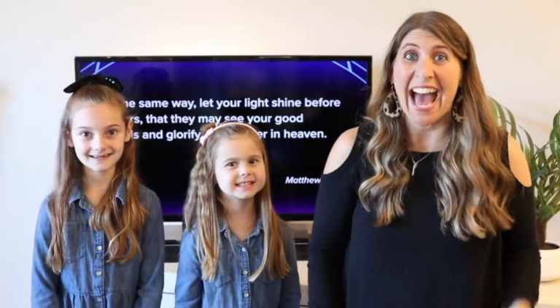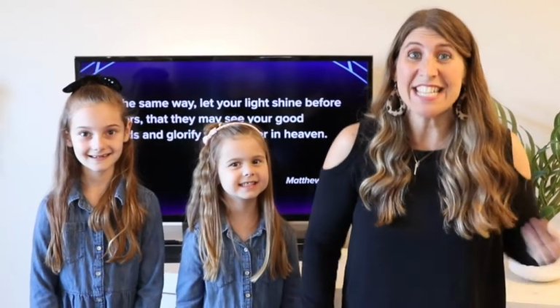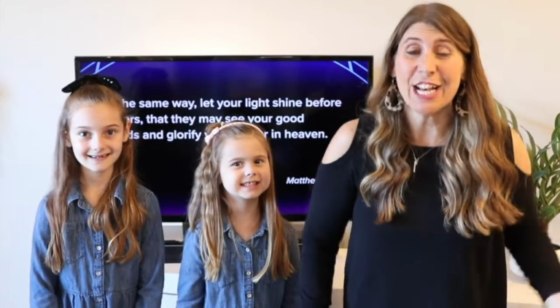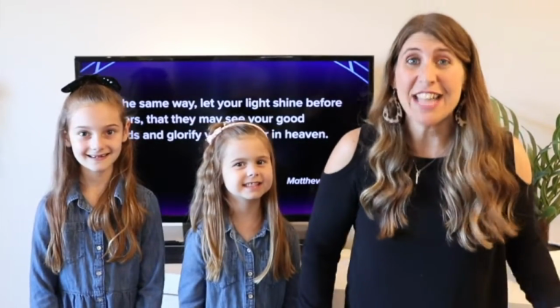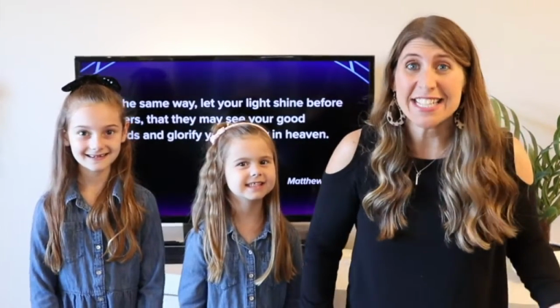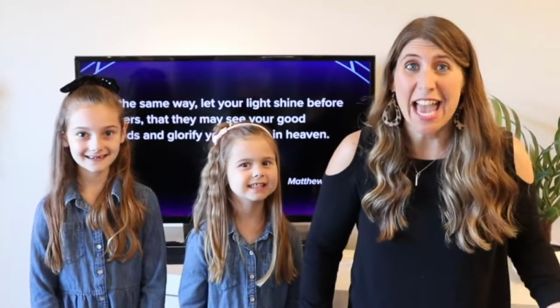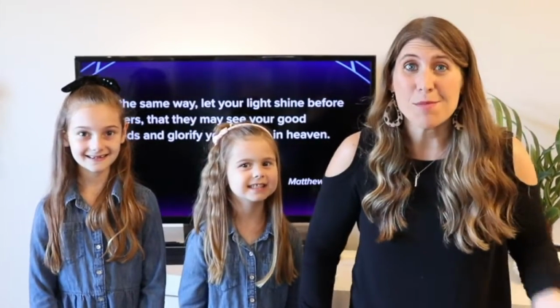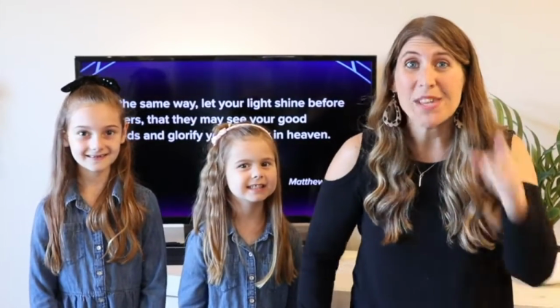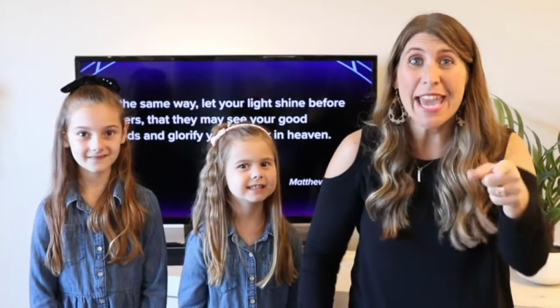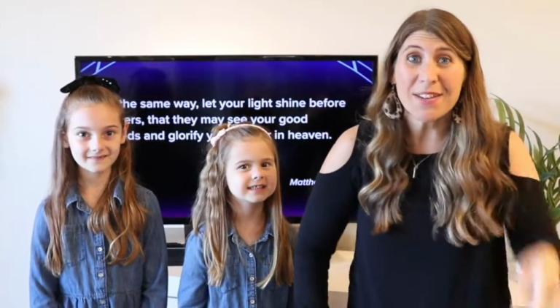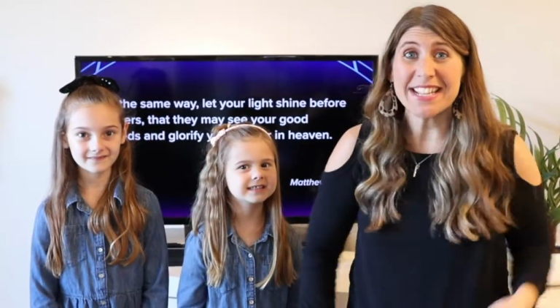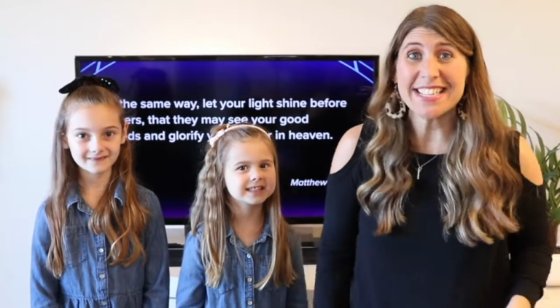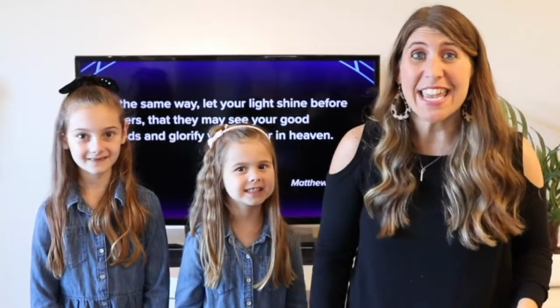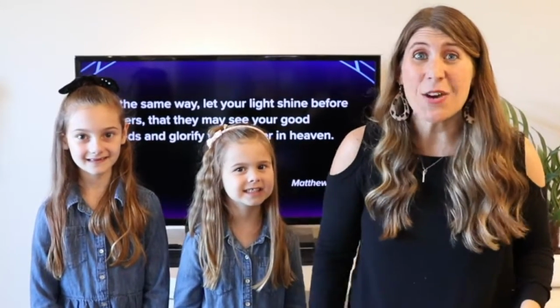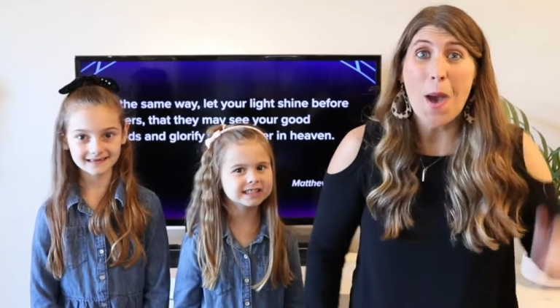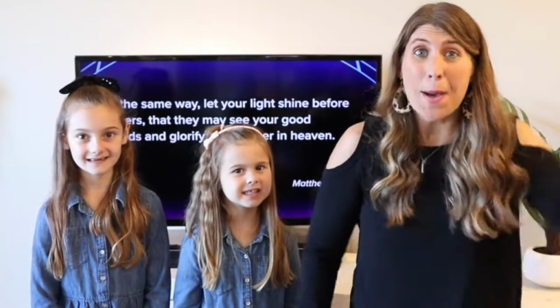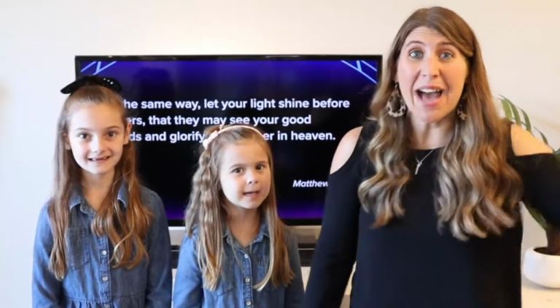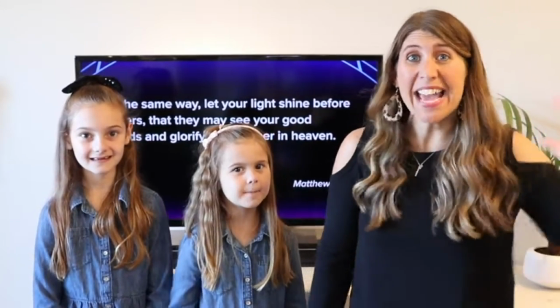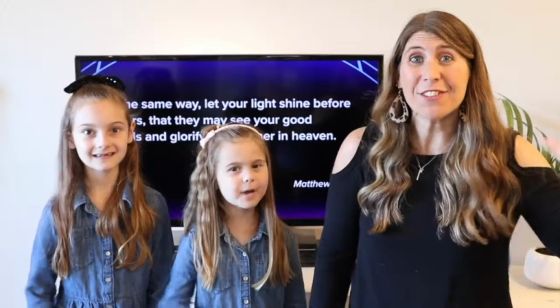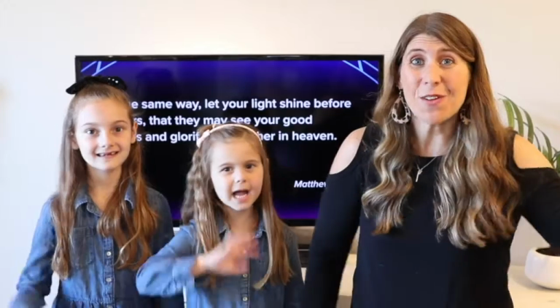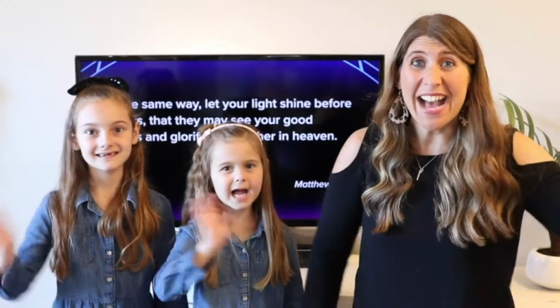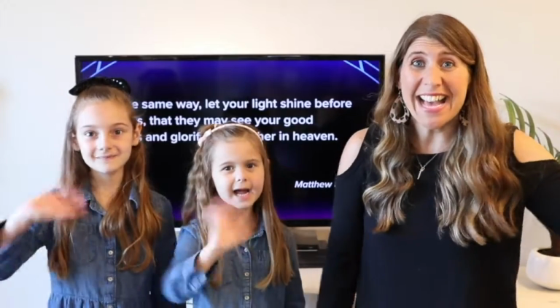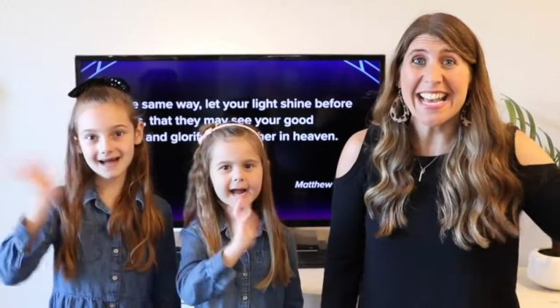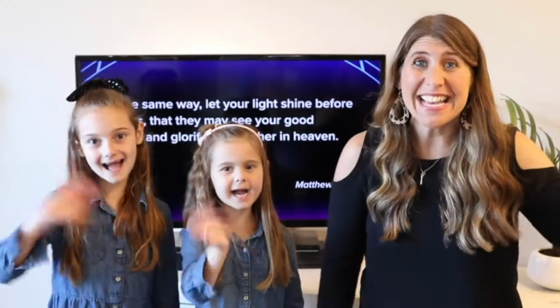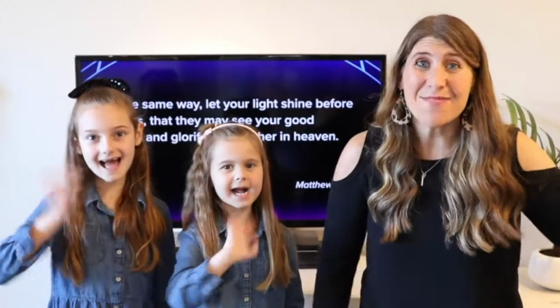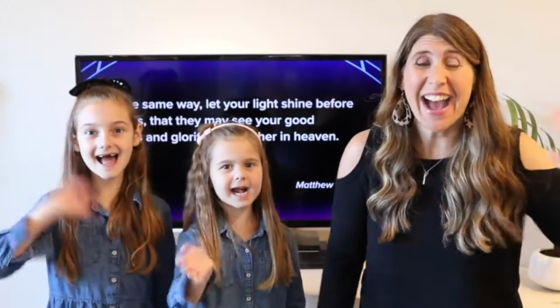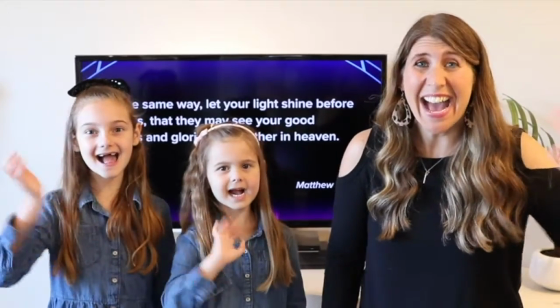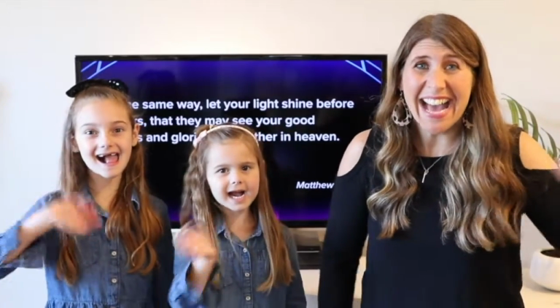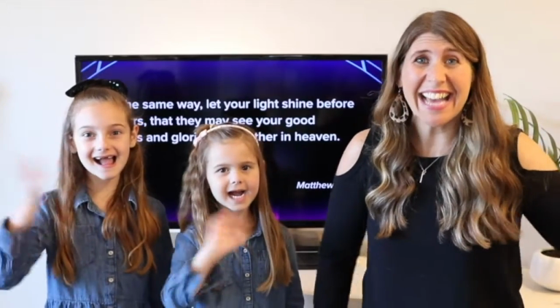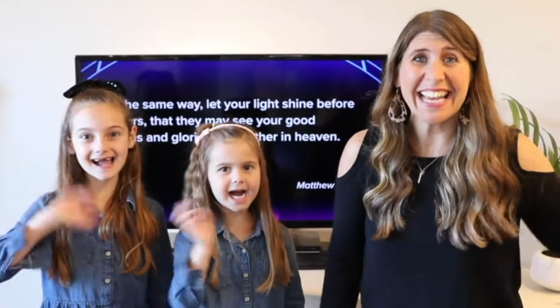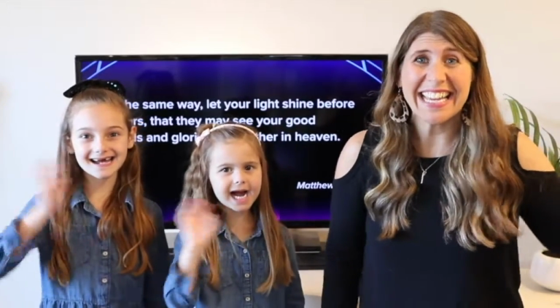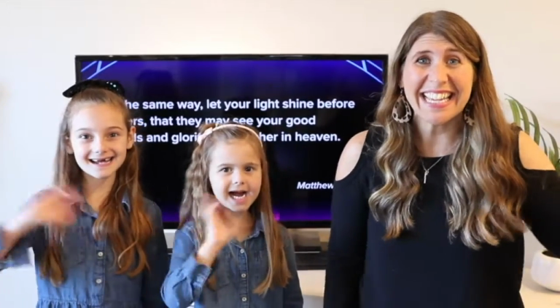Until next time, we can't wait to see you! Bye everyone! Bye! Bye!